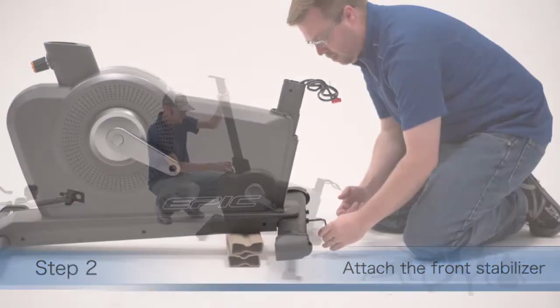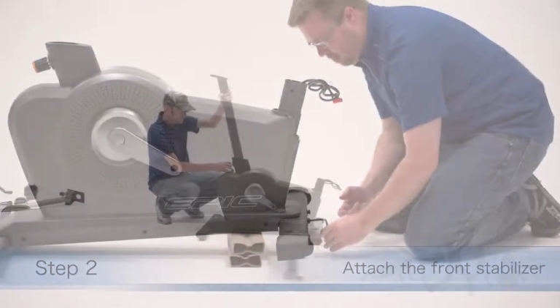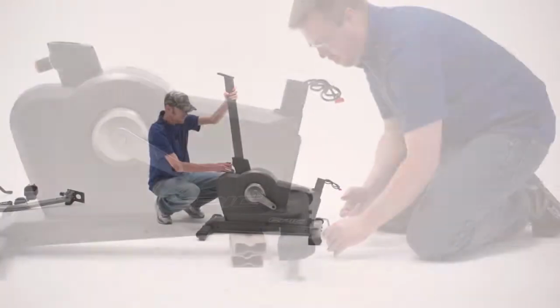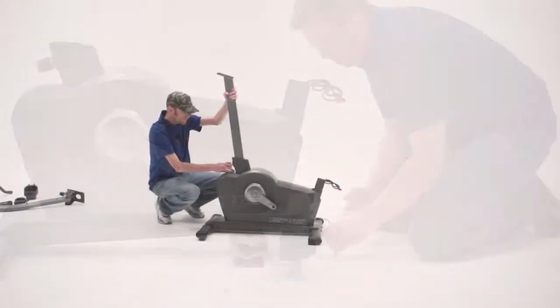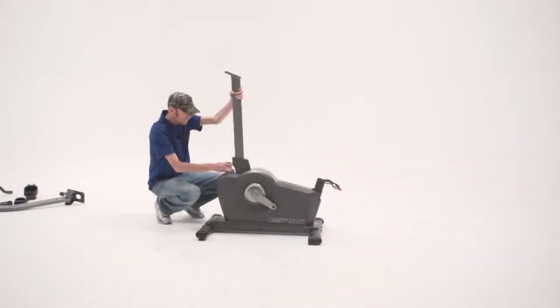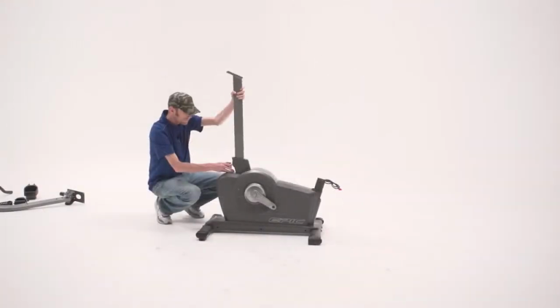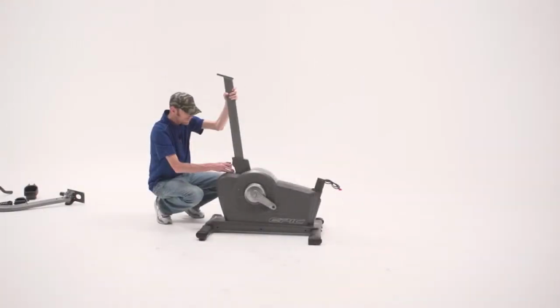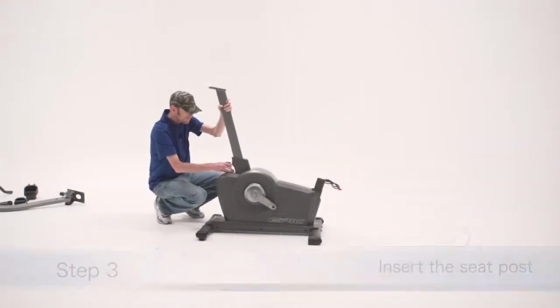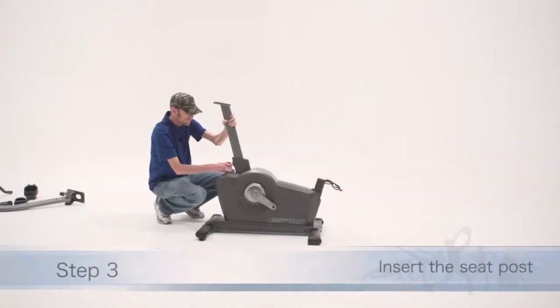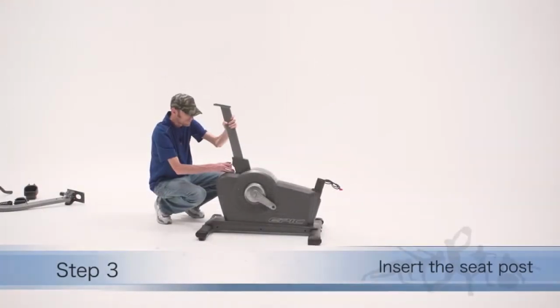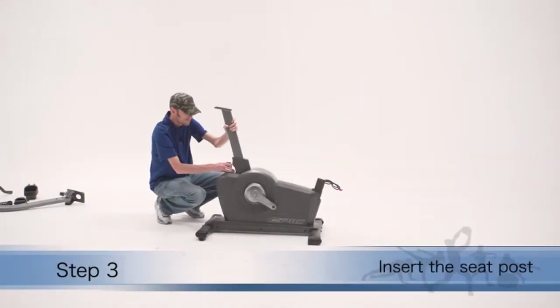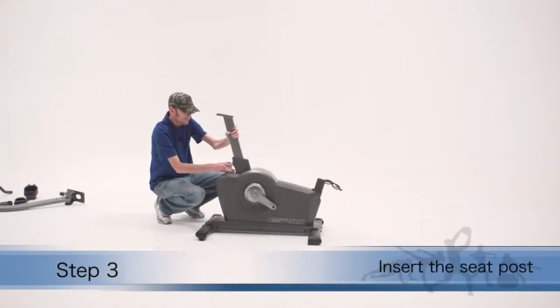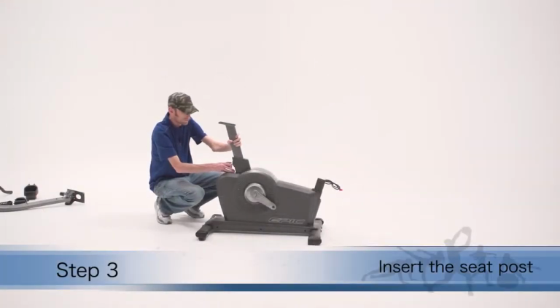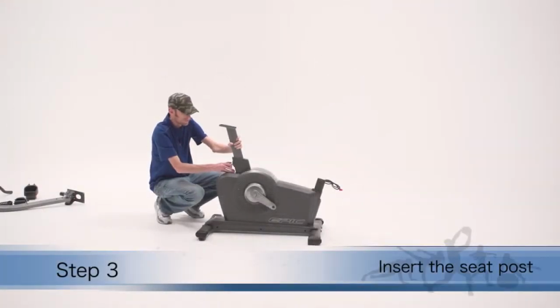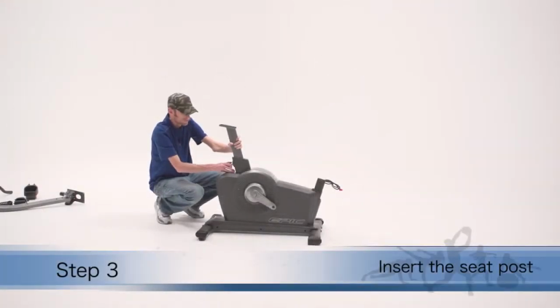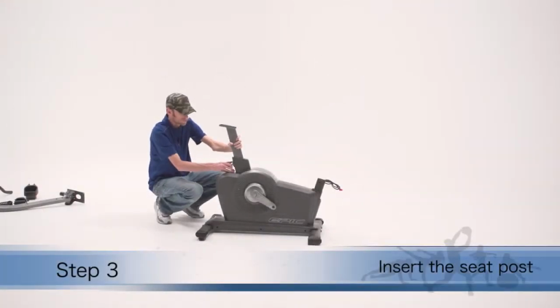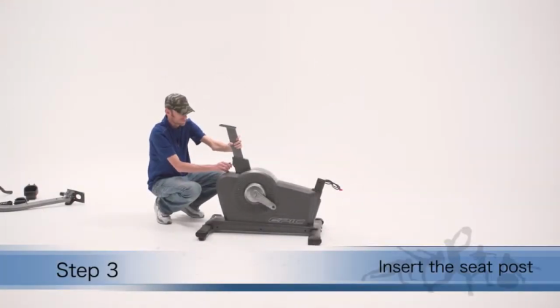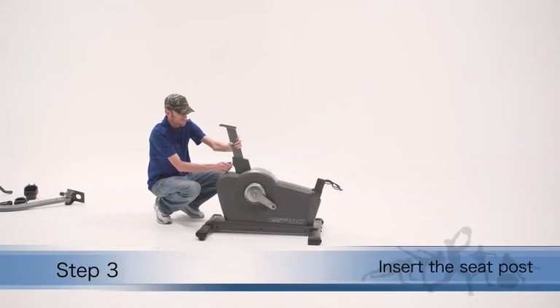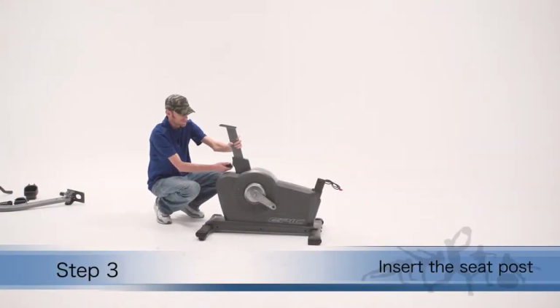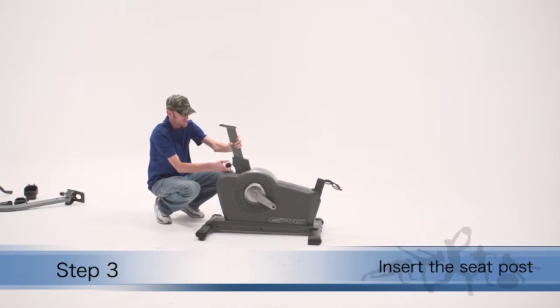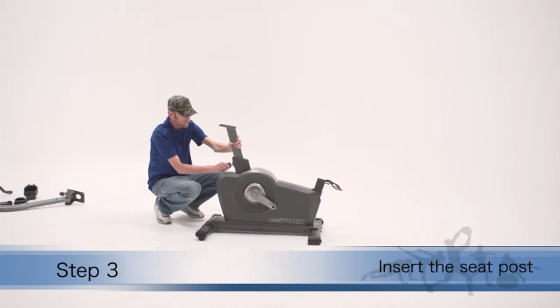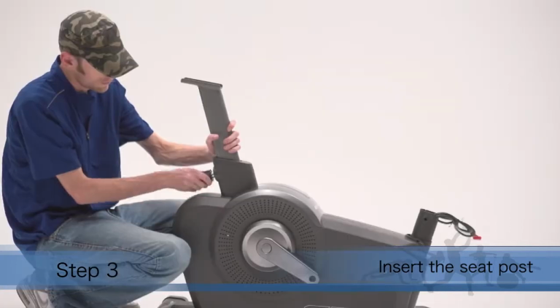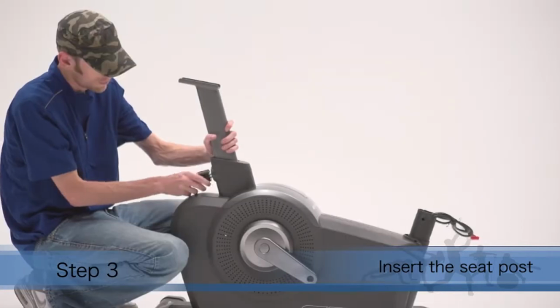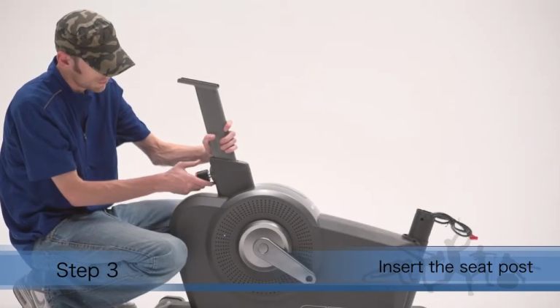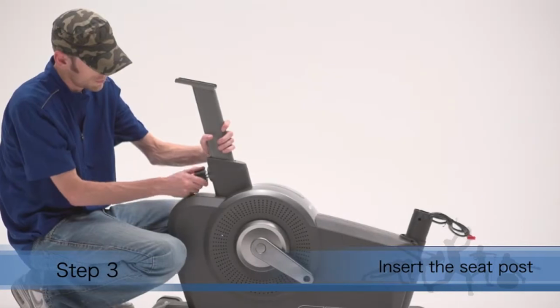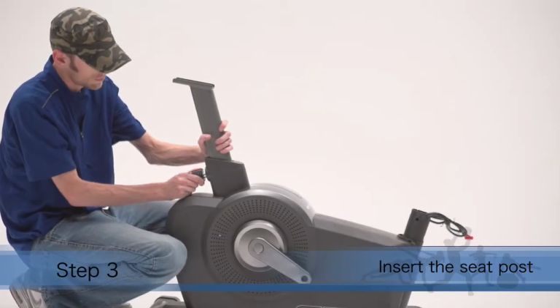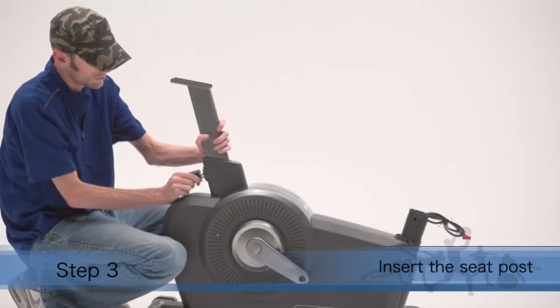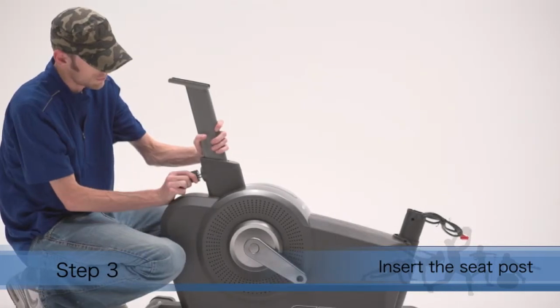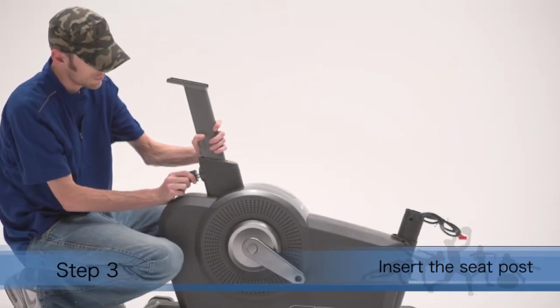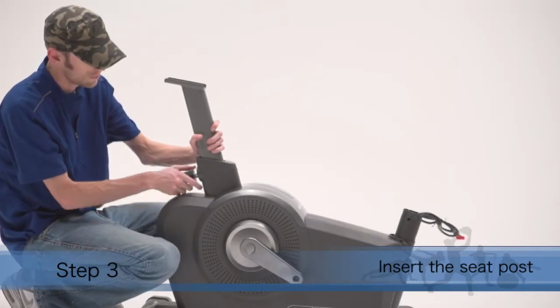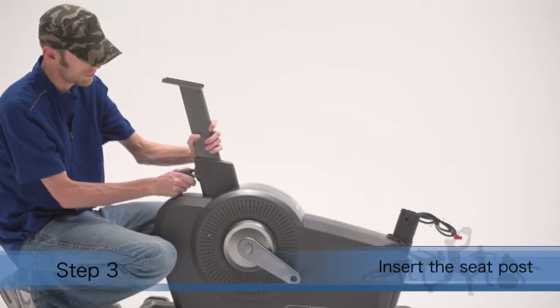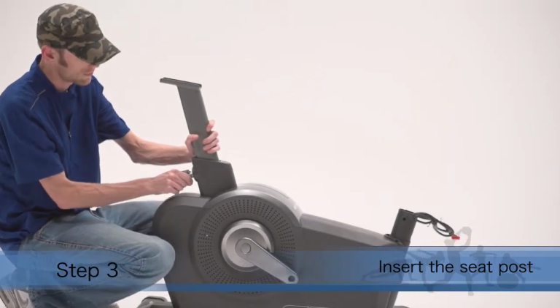Step 3. Insert the seat post into the frame, then tighten the seat post knob.